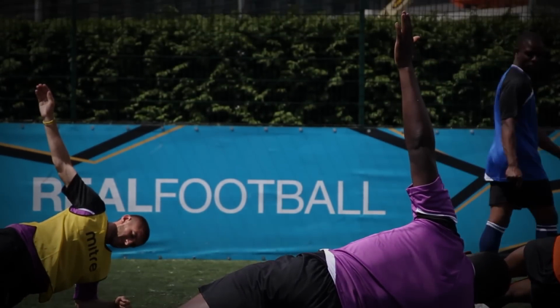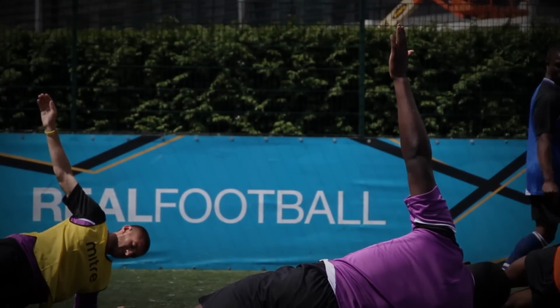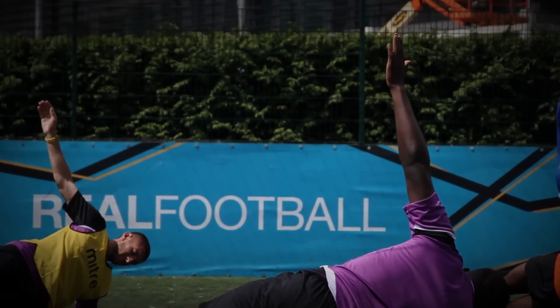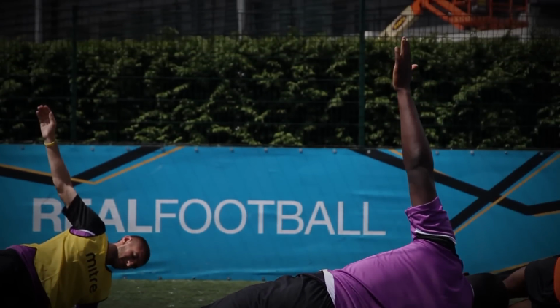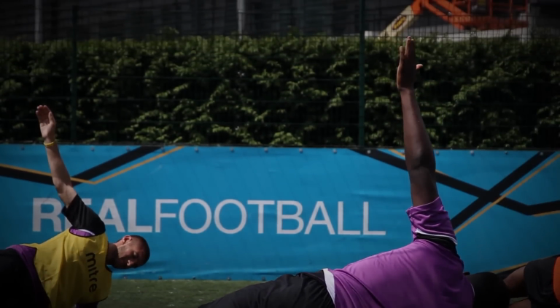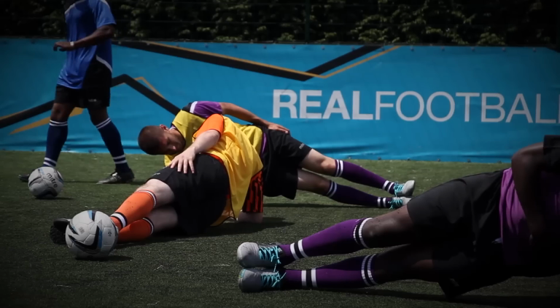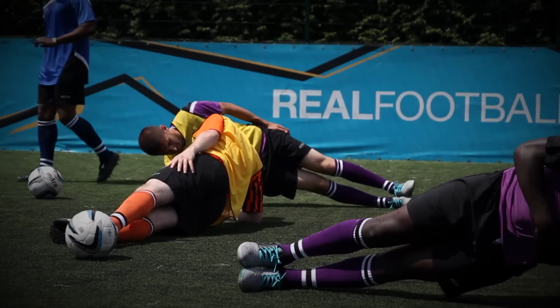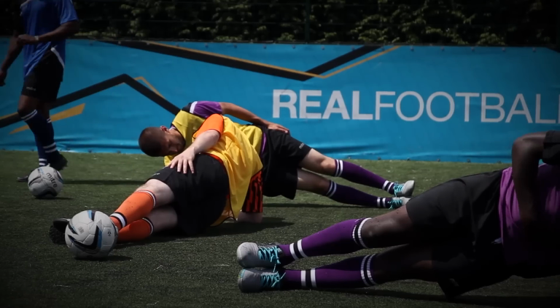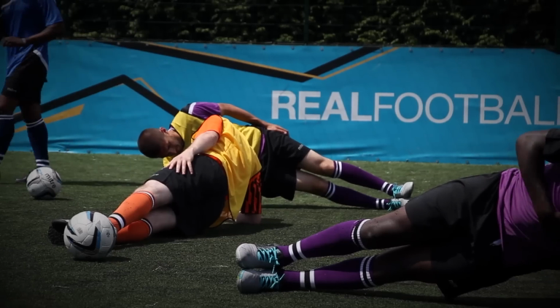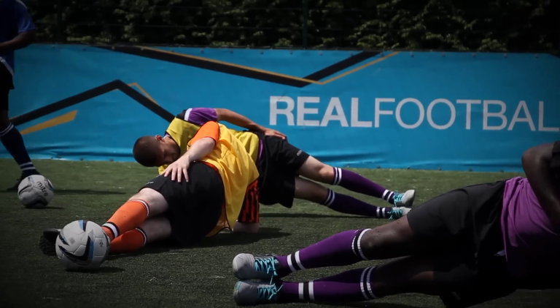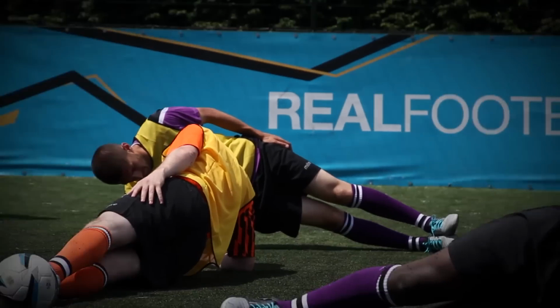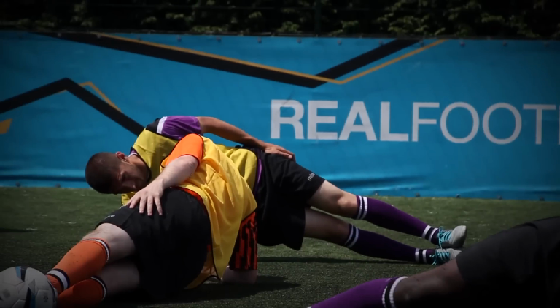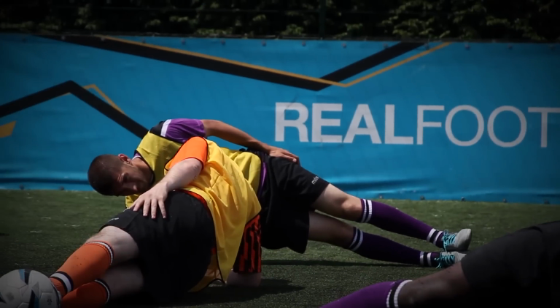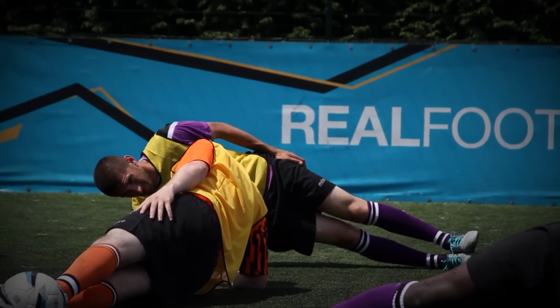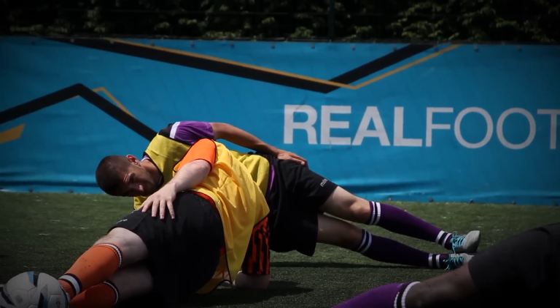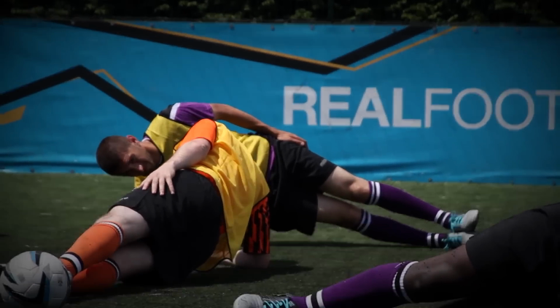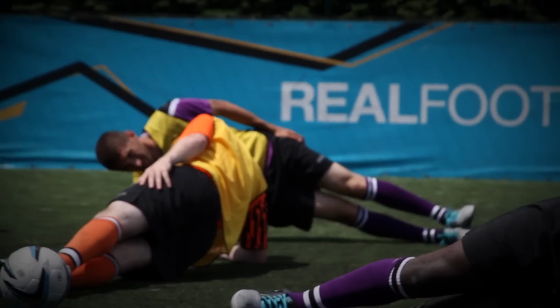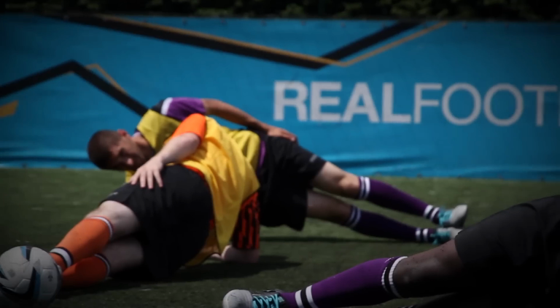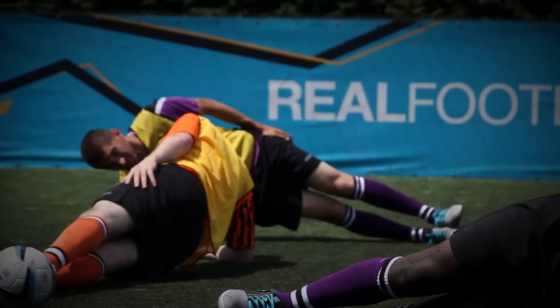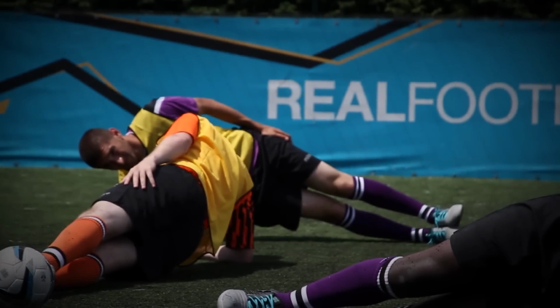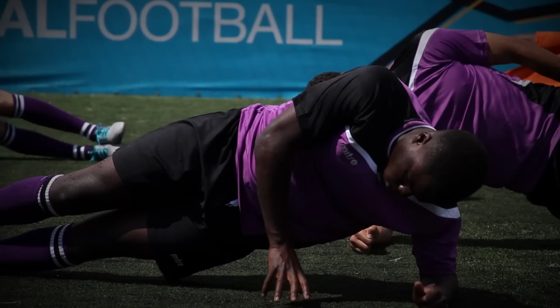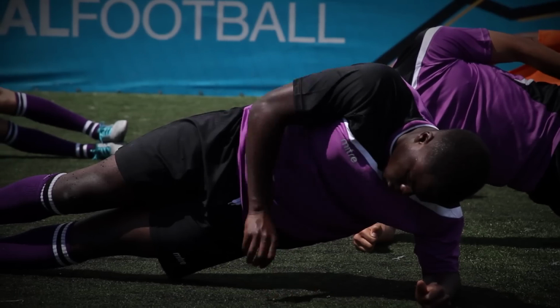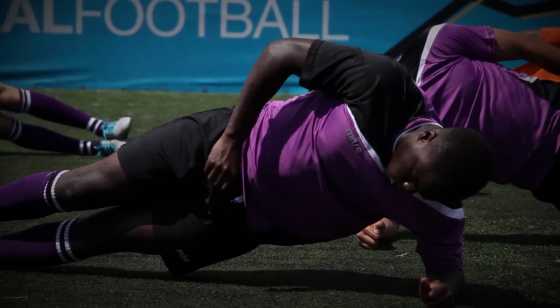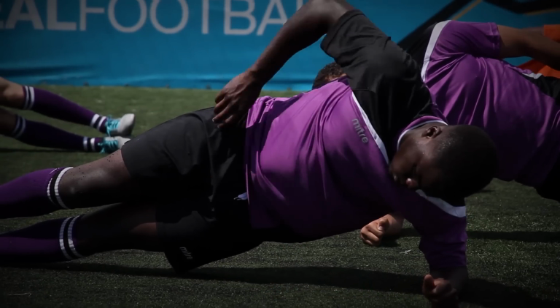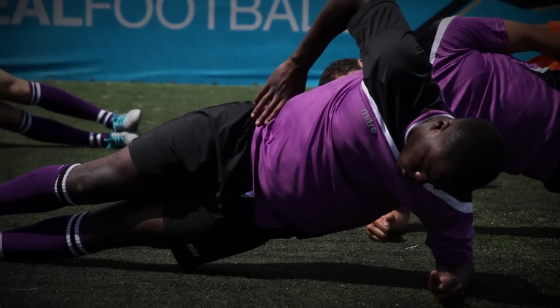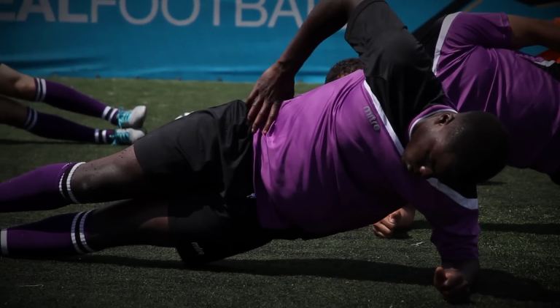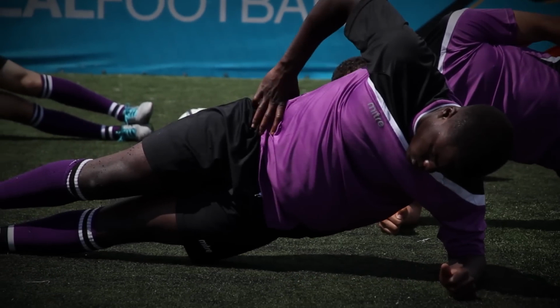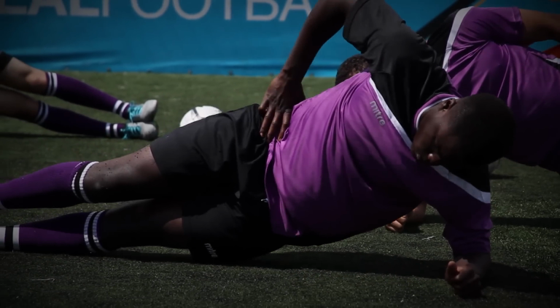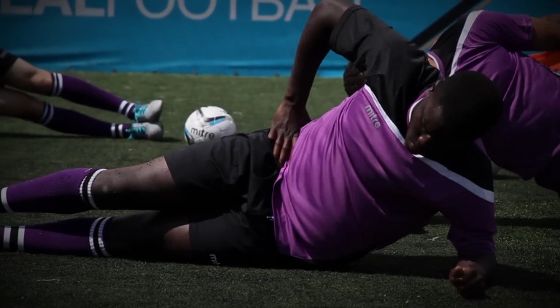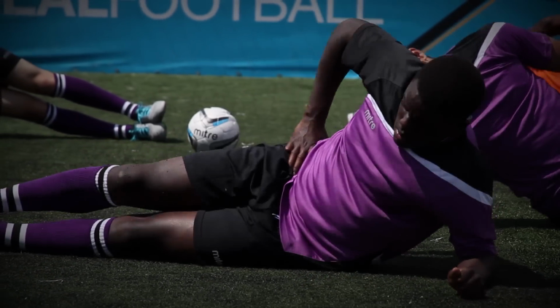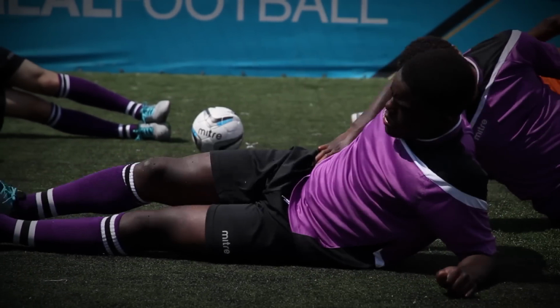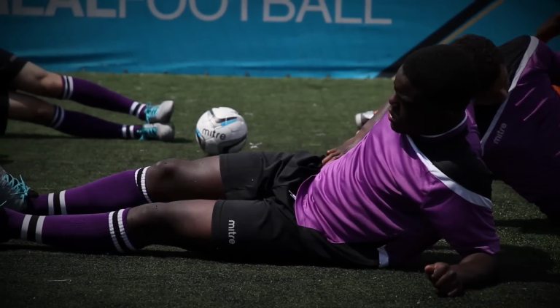They've all got their hands up. Five, four, three, two, one — and relax.